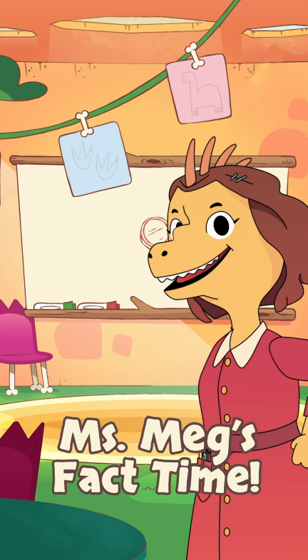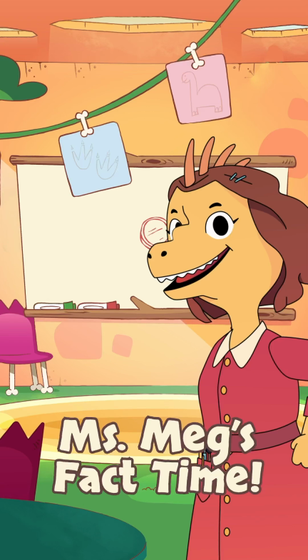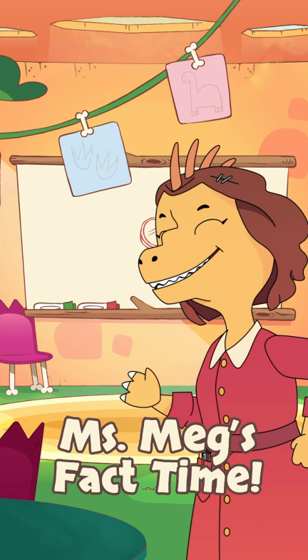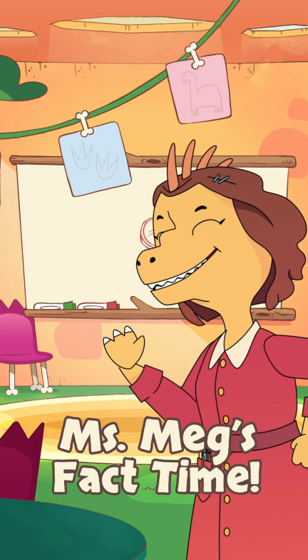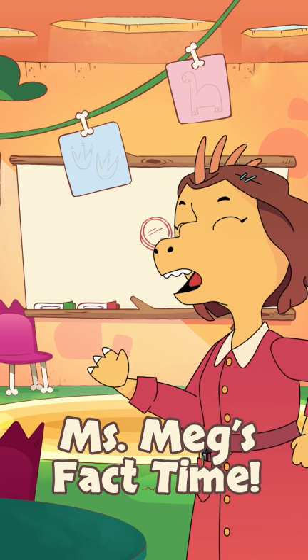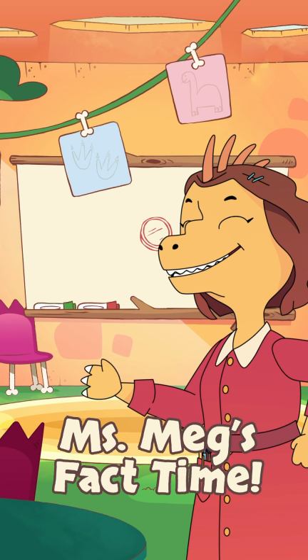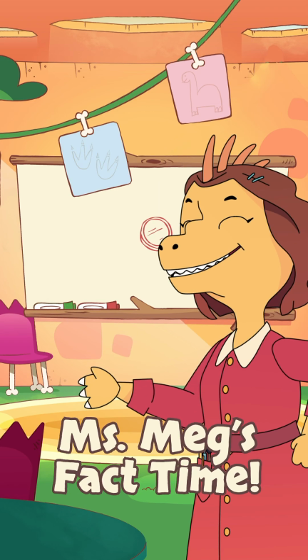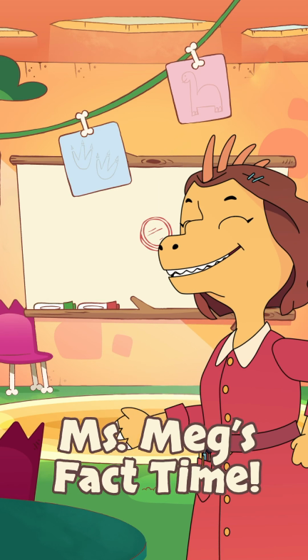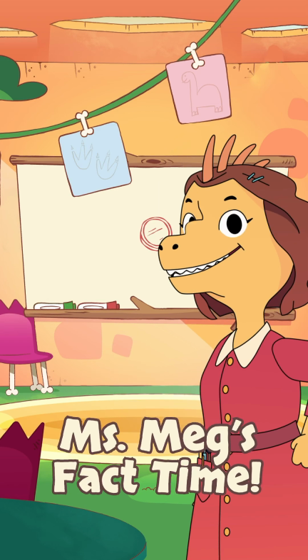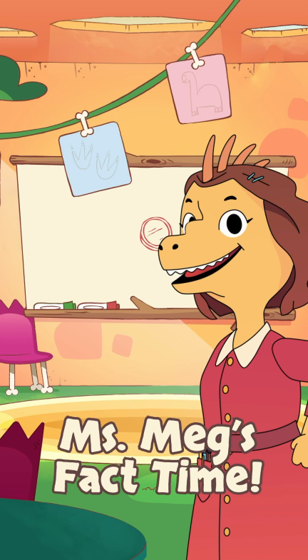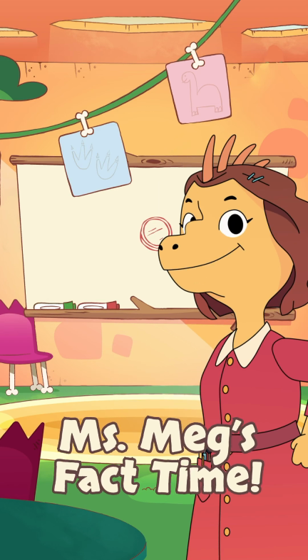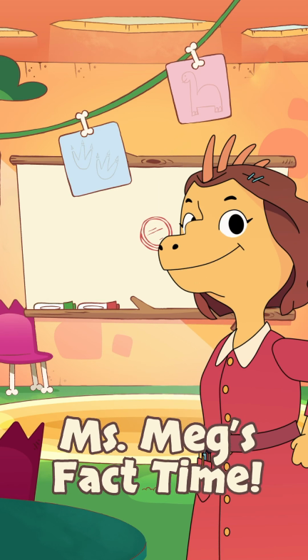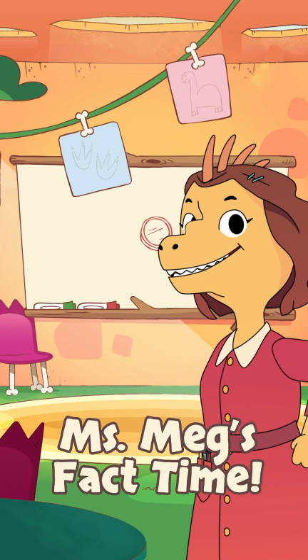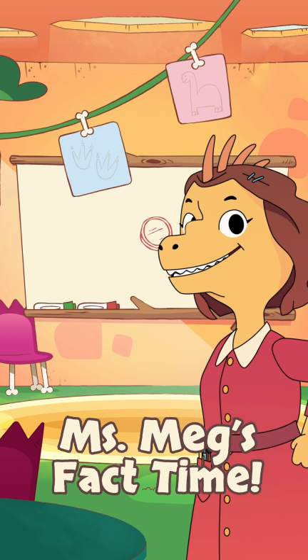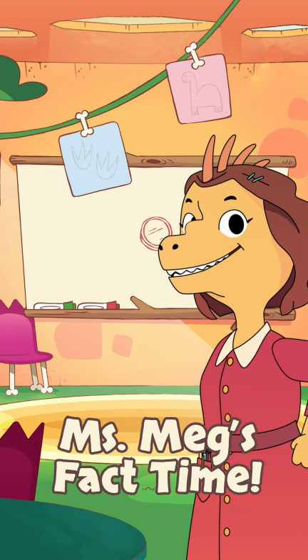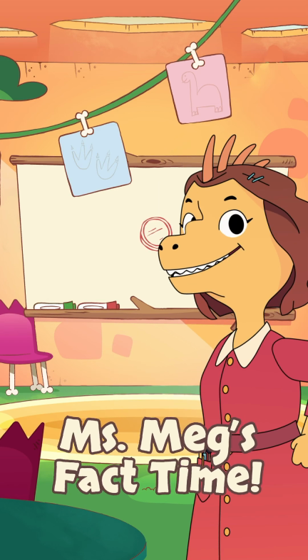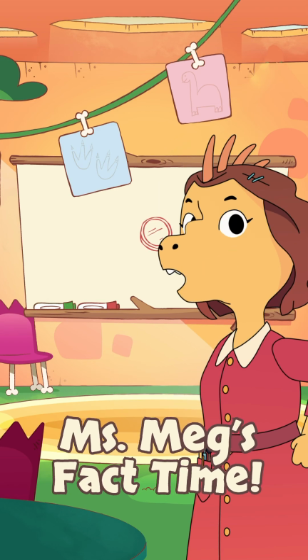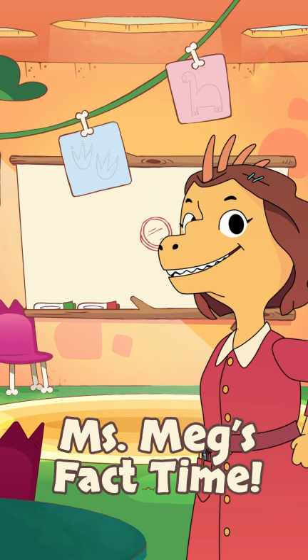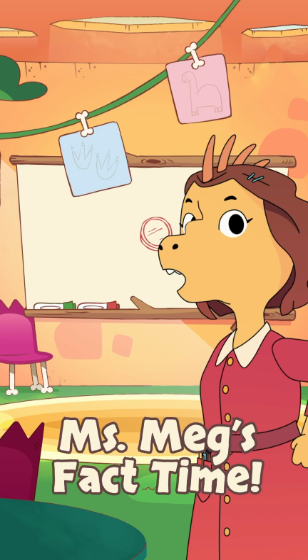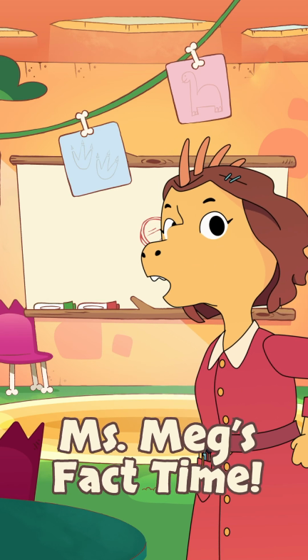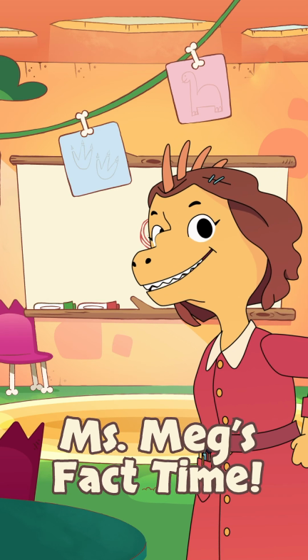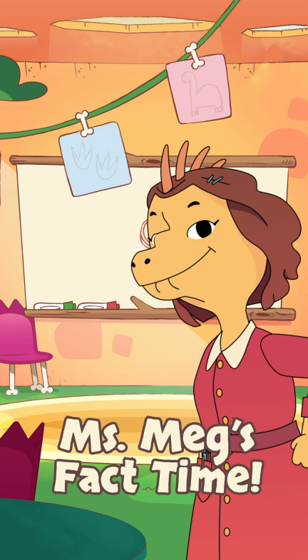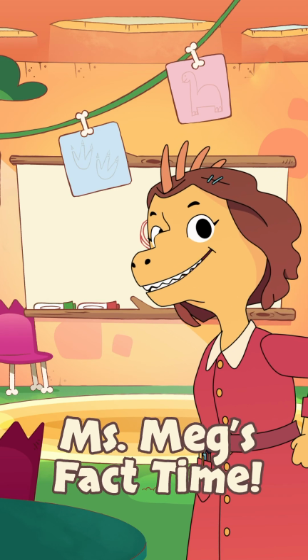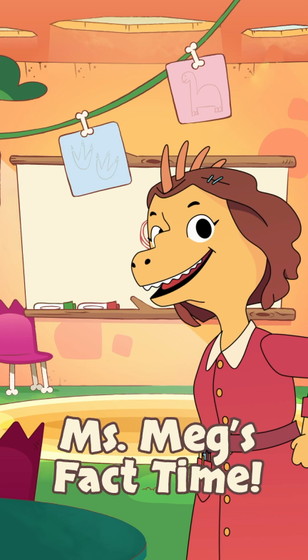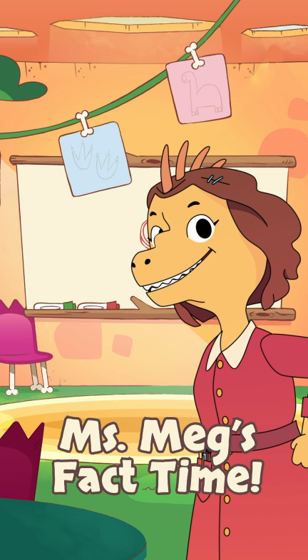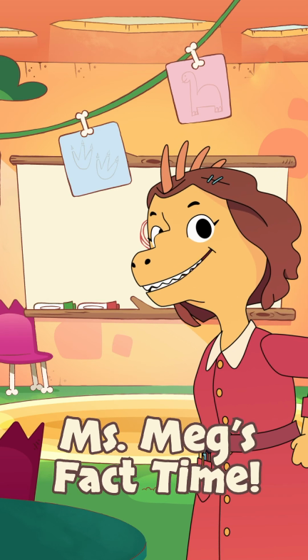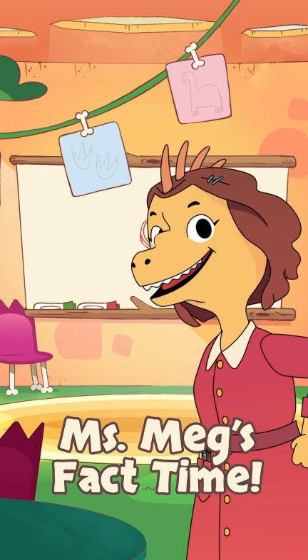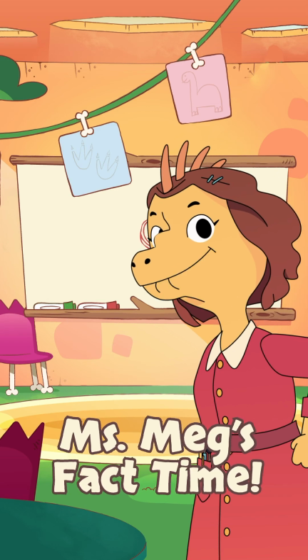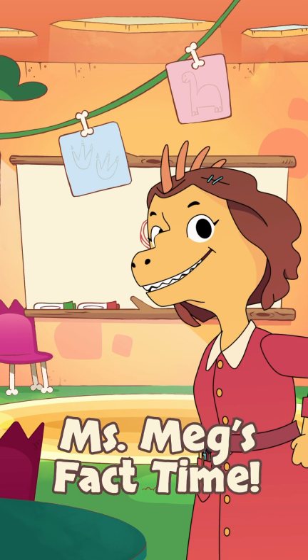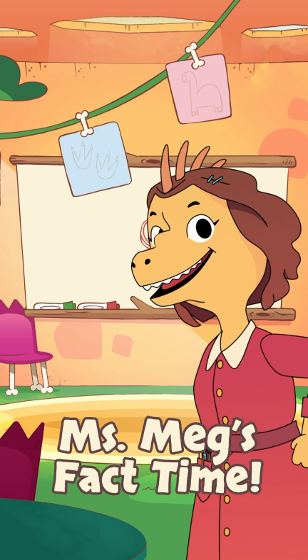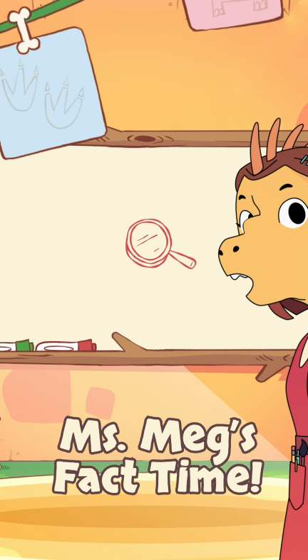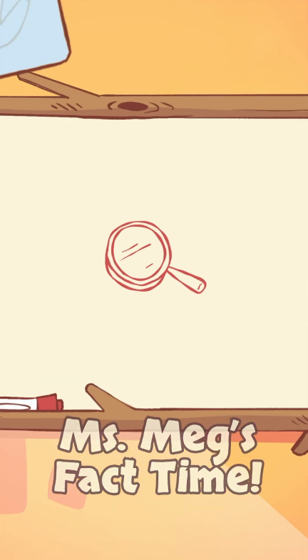Hi there, dino friends! It's Miss Meg, ready to share another fascinating dinosaur fact with you.